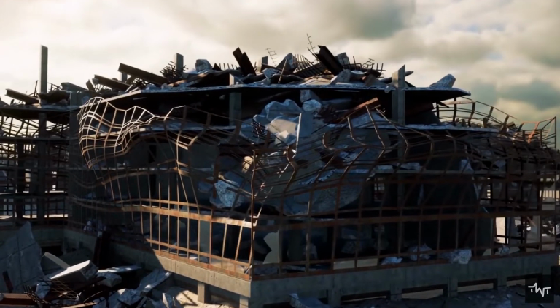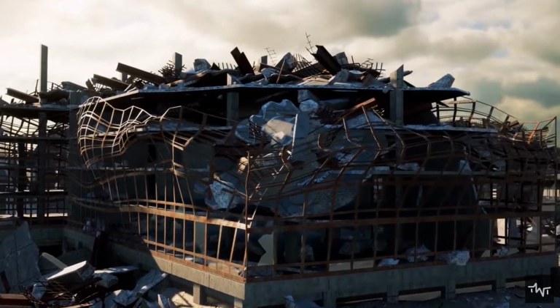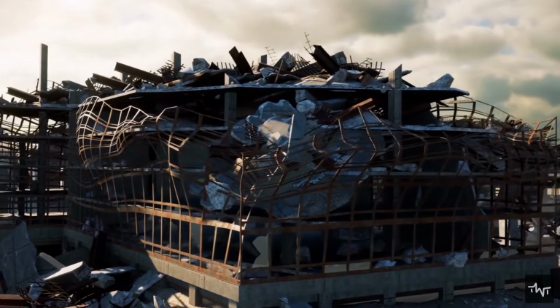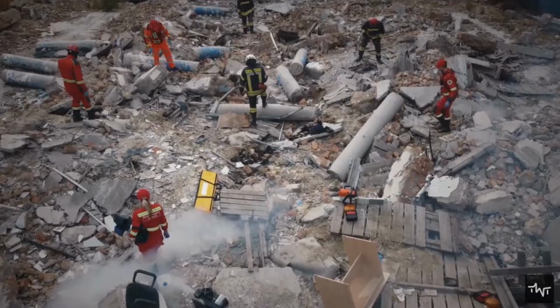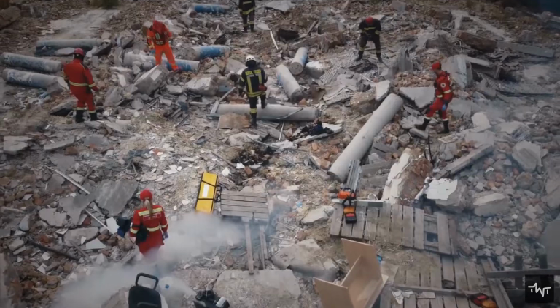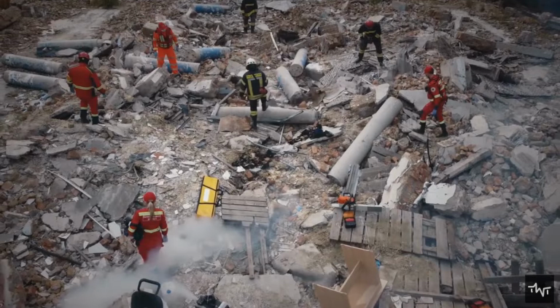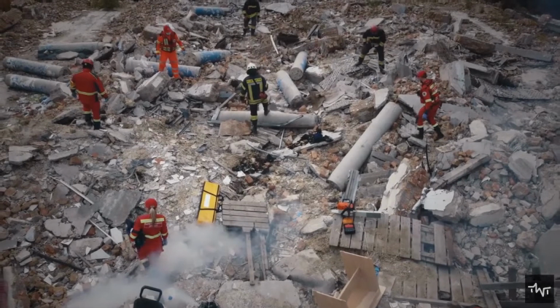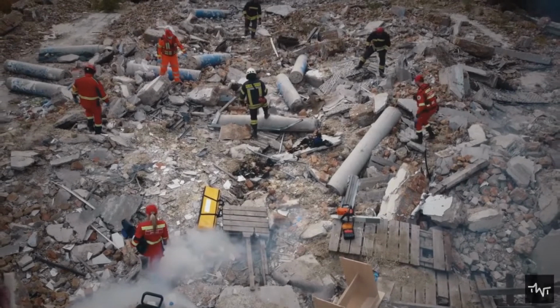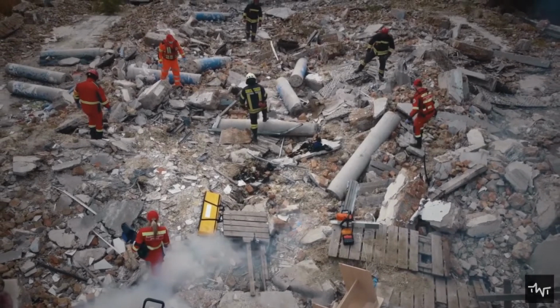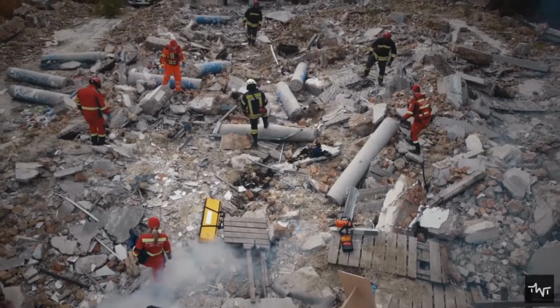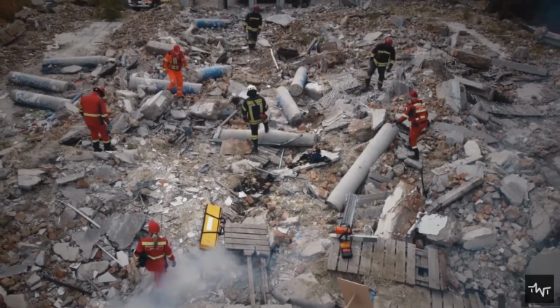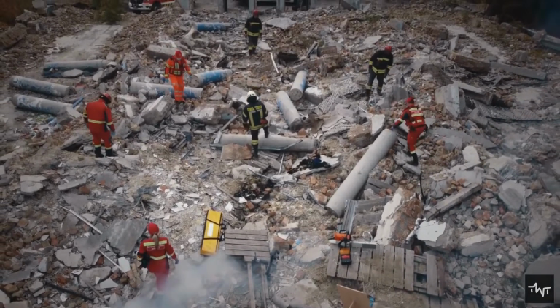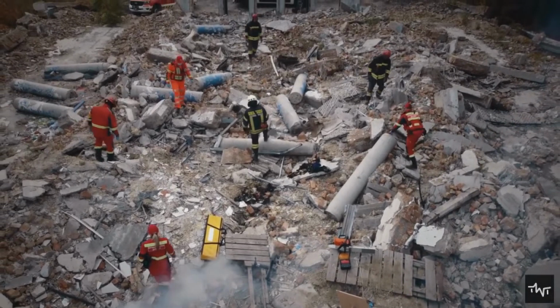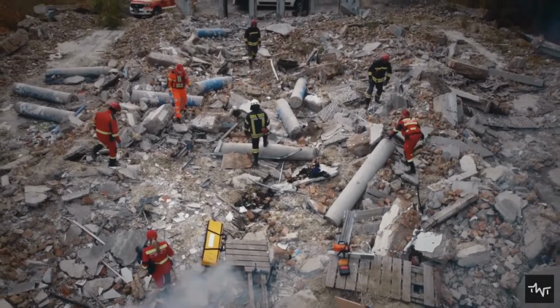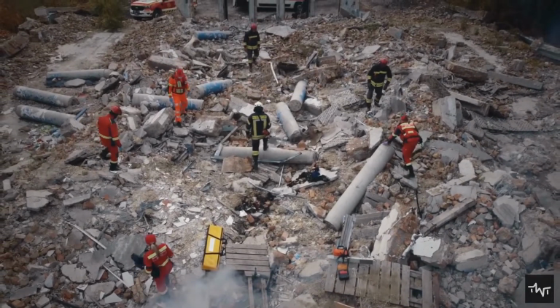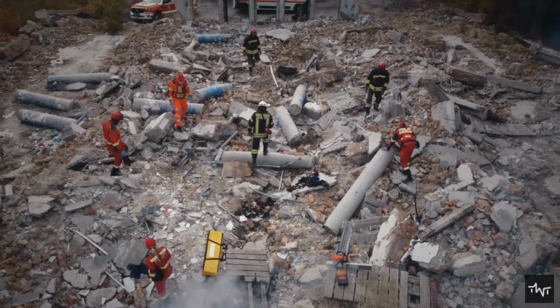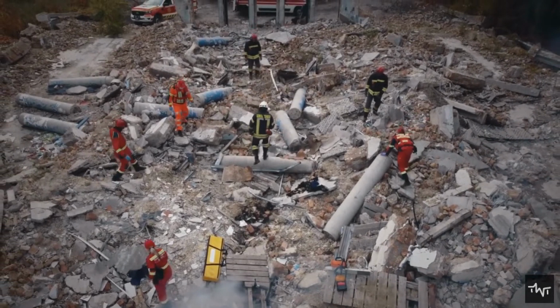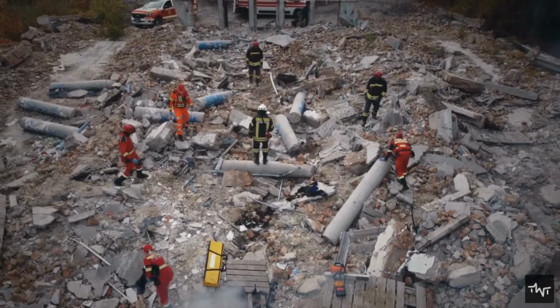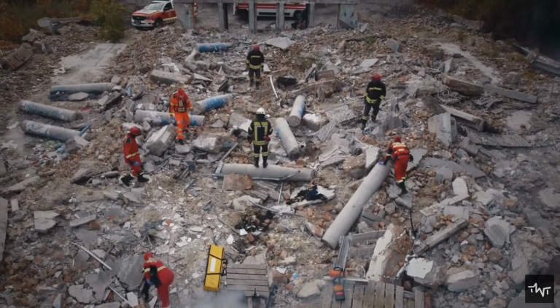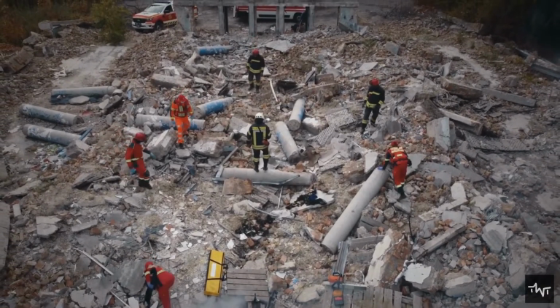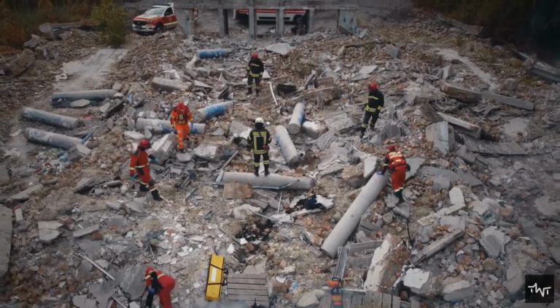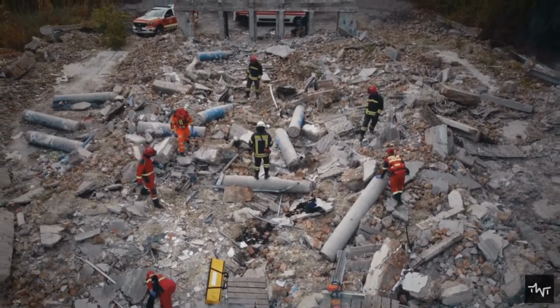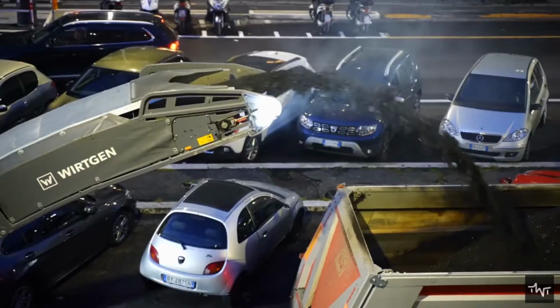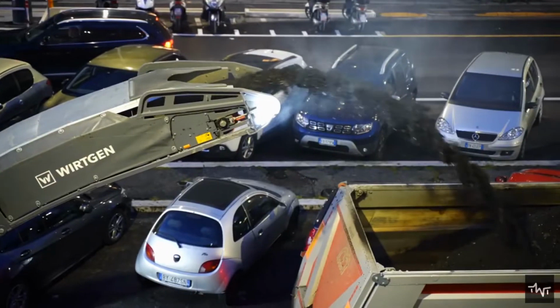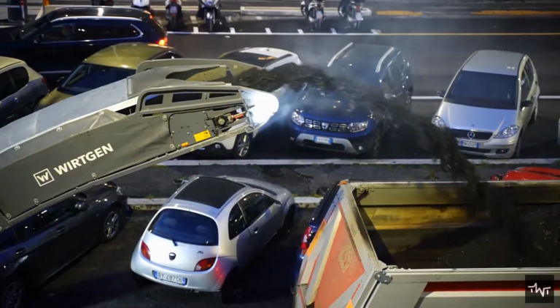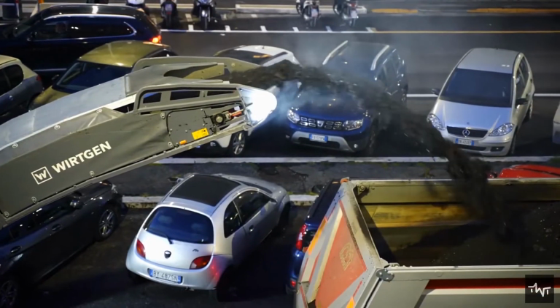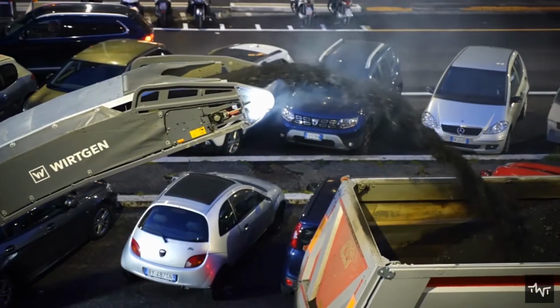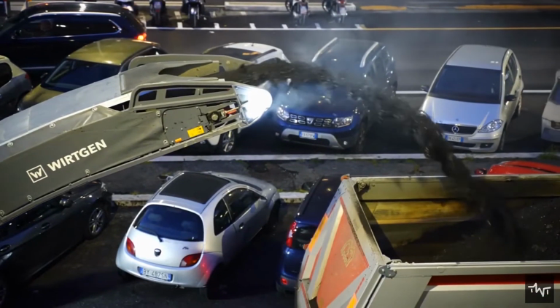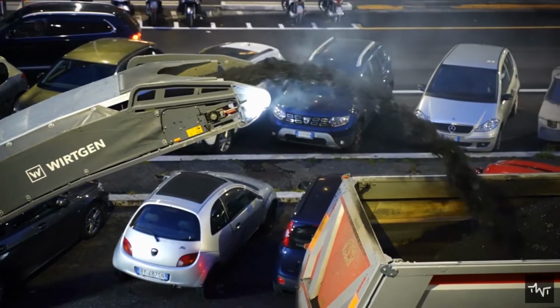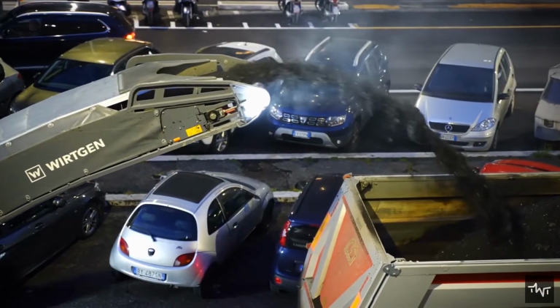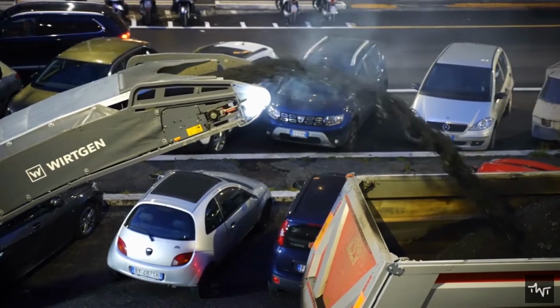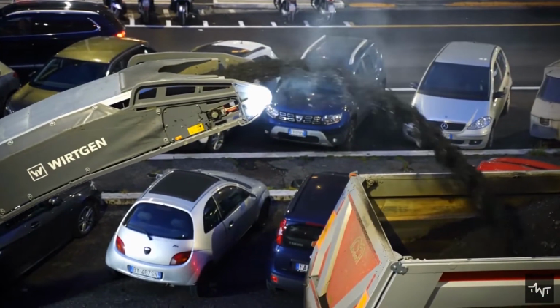But what if this concrete debris can be reused? Is it possible to recycle concrete?